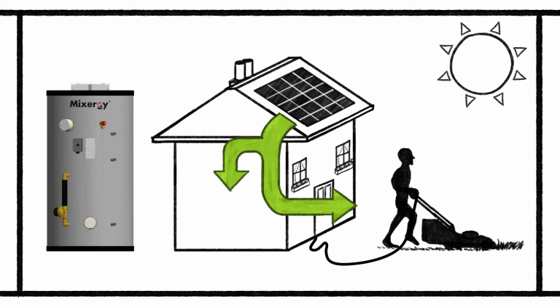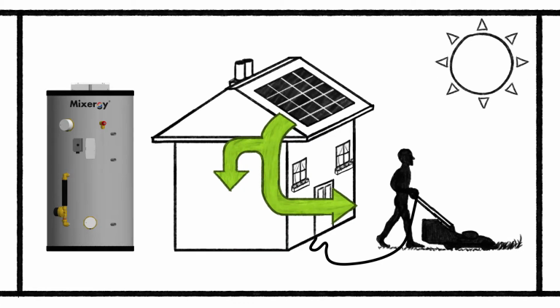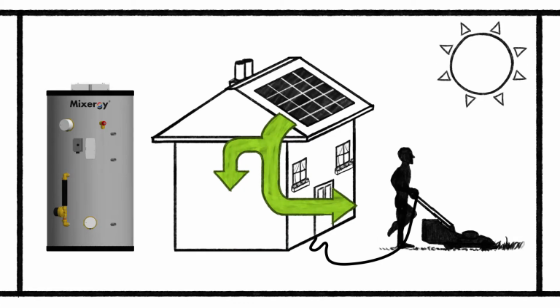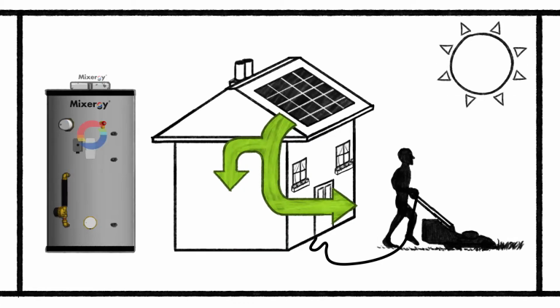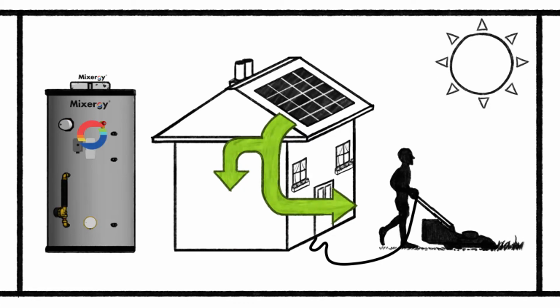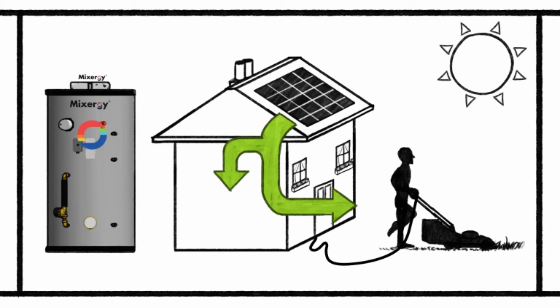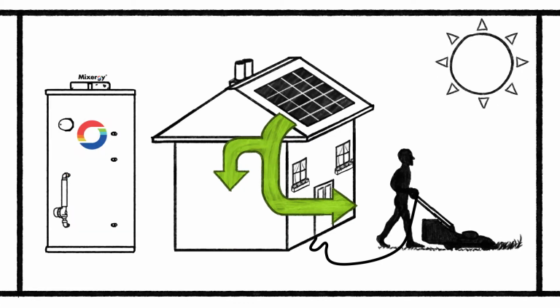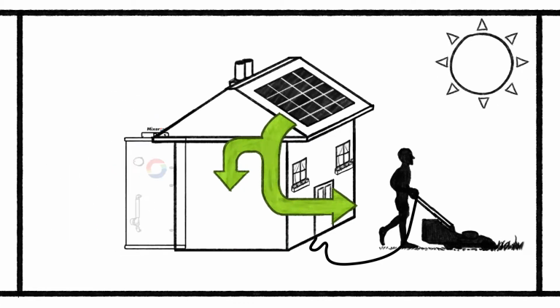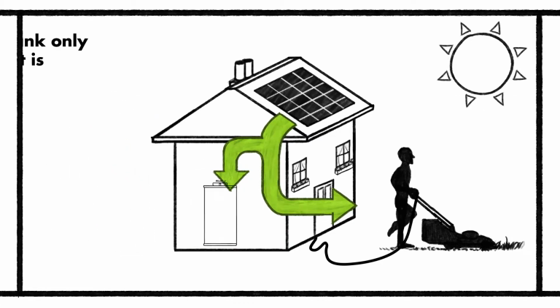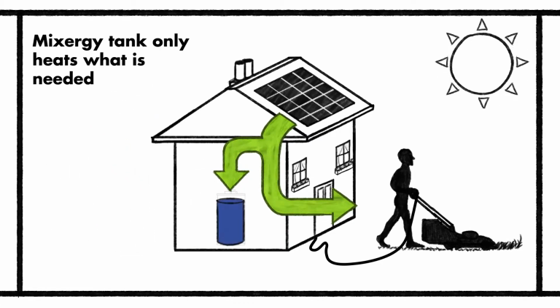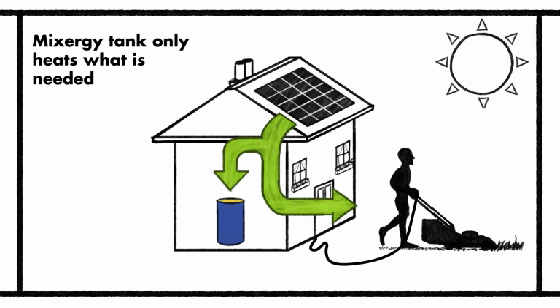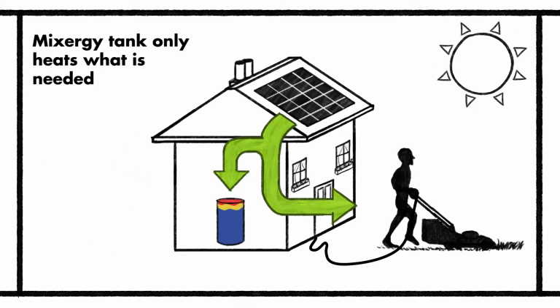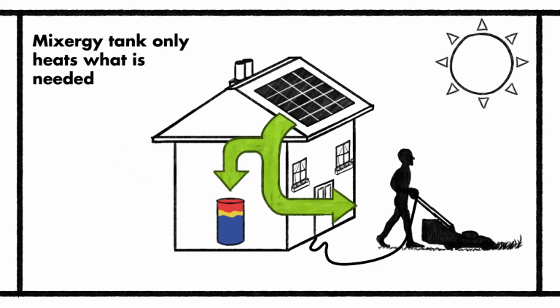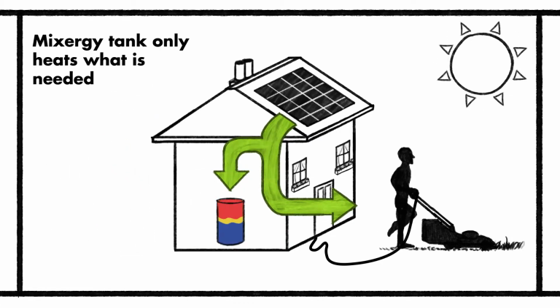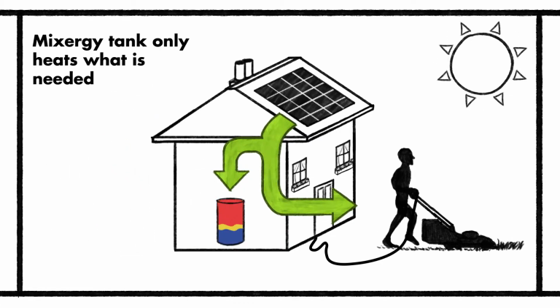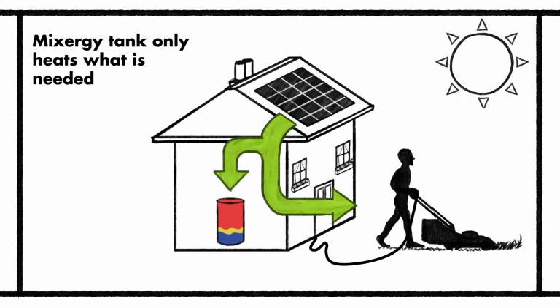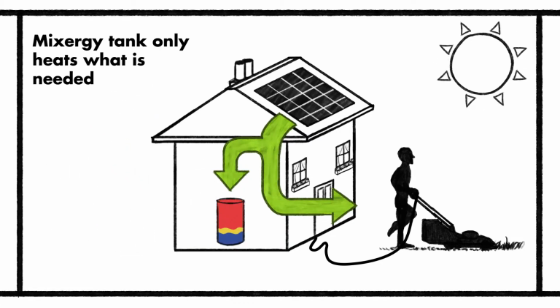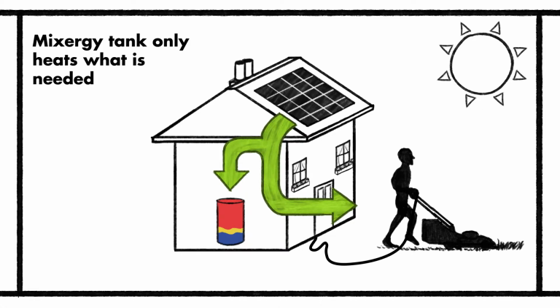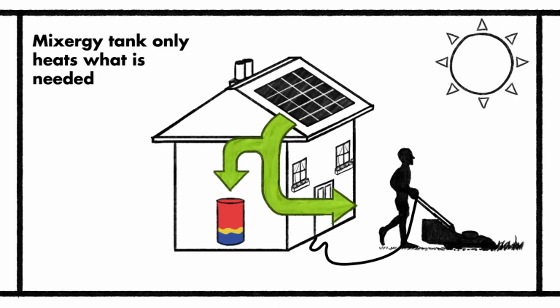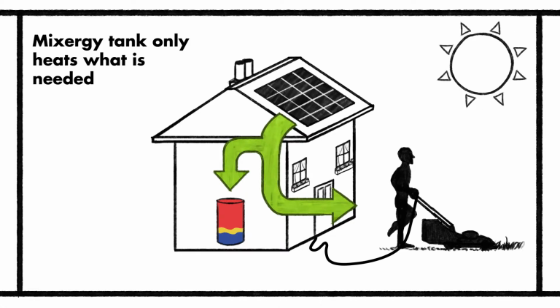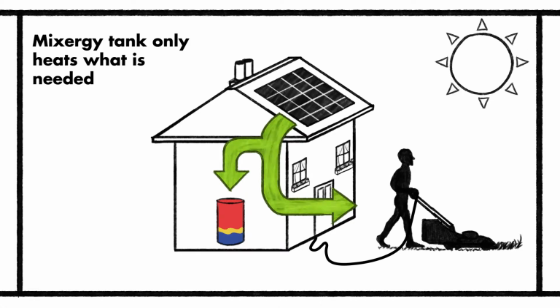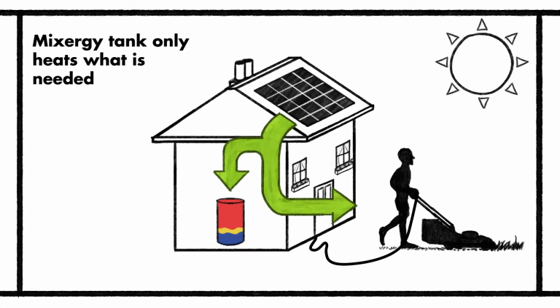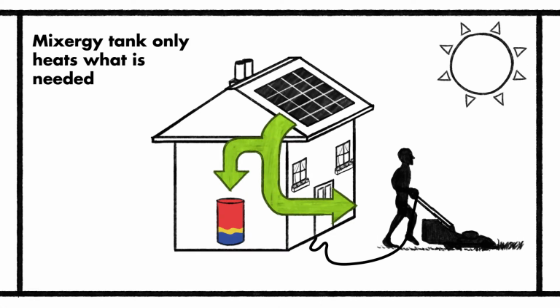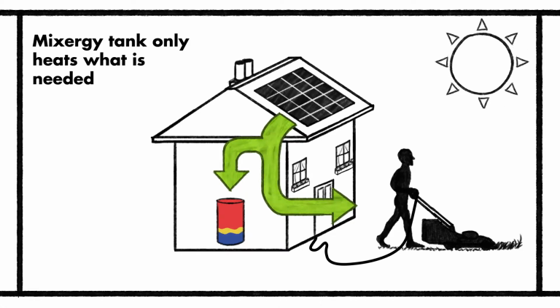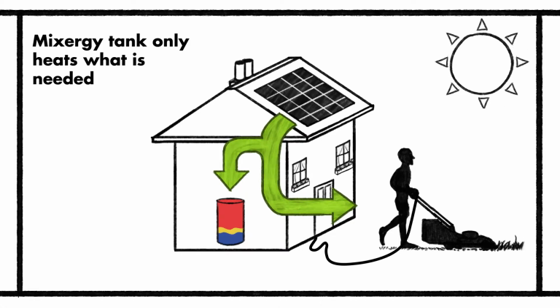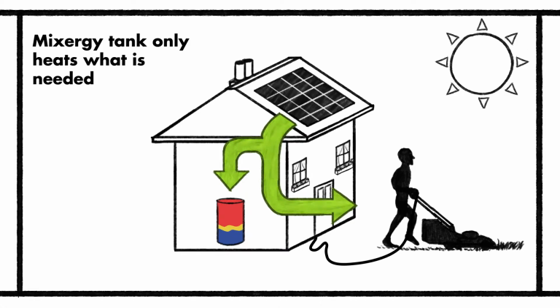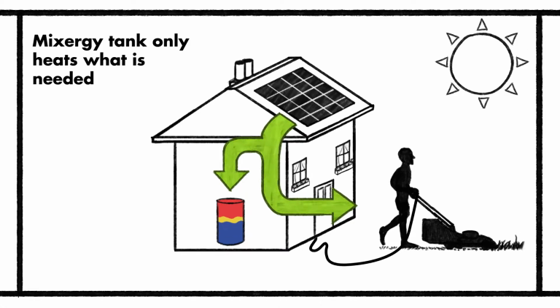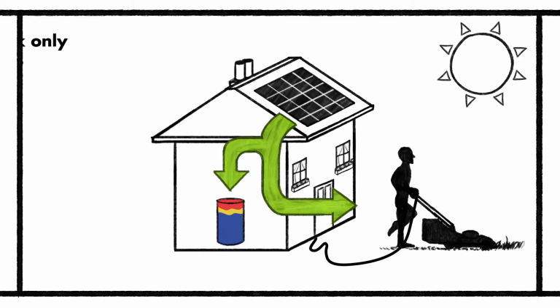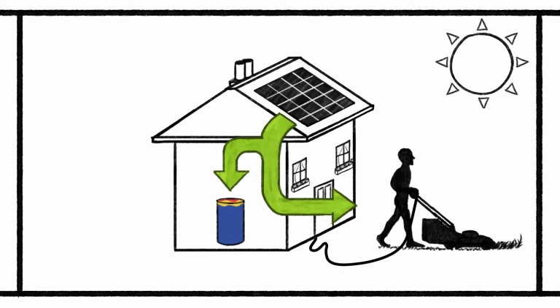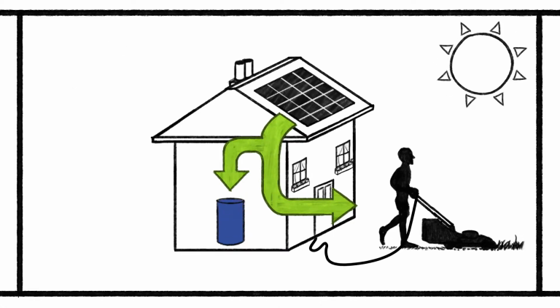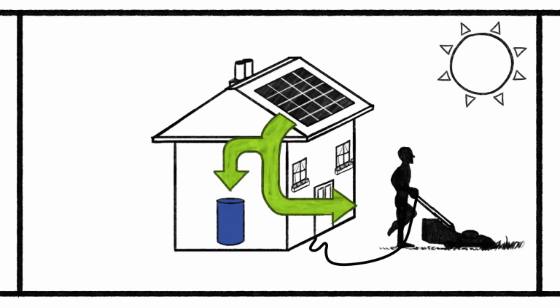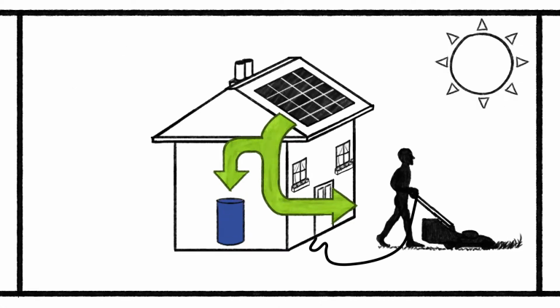The Mixogy tank, on the other hand, only heats what is needed. The tank attains a useful temperature much more quickly, and heat losses are reduced.